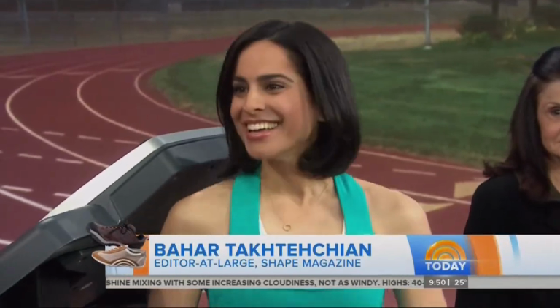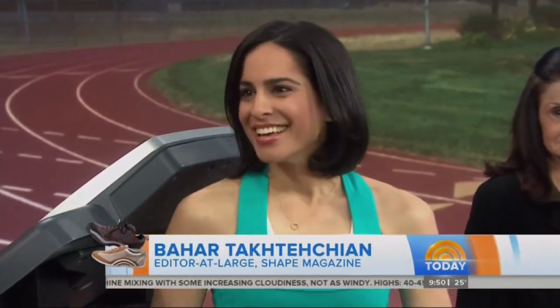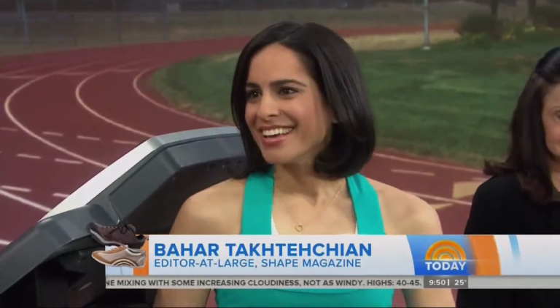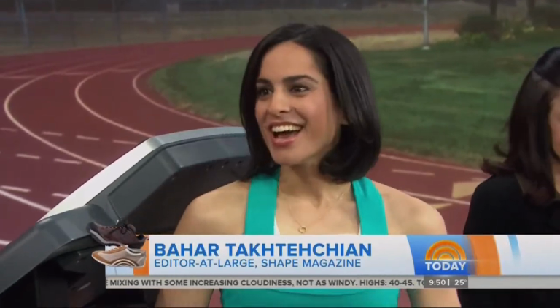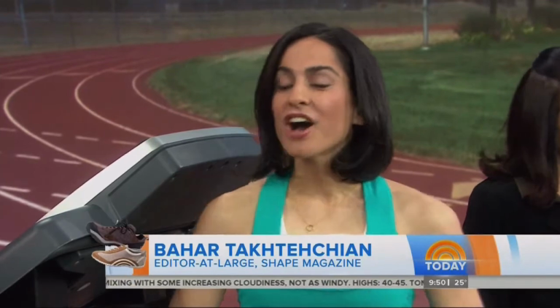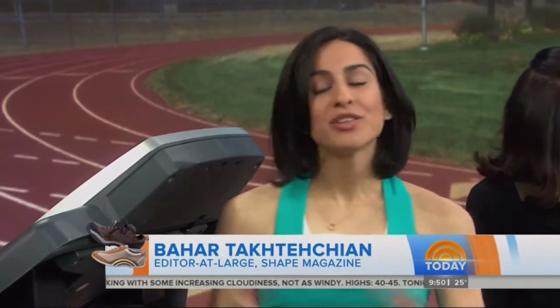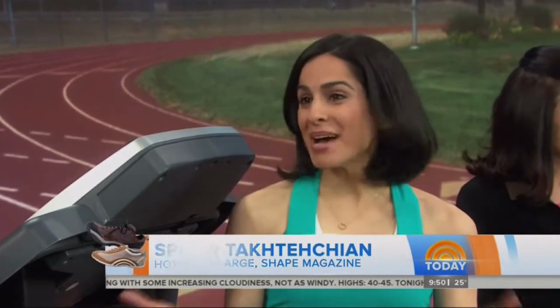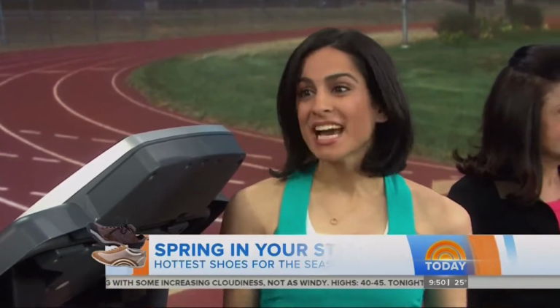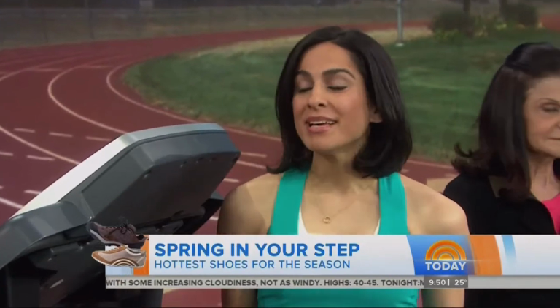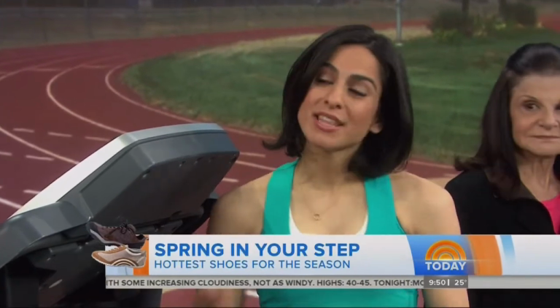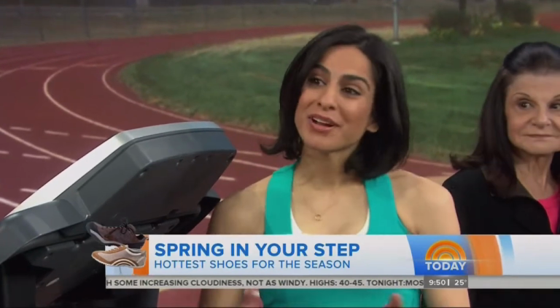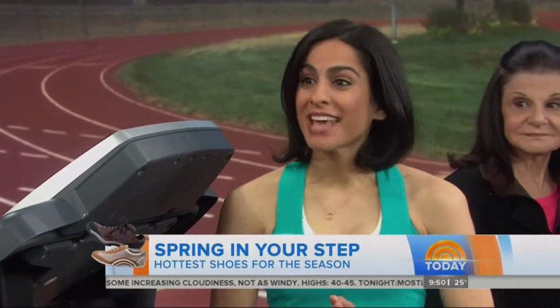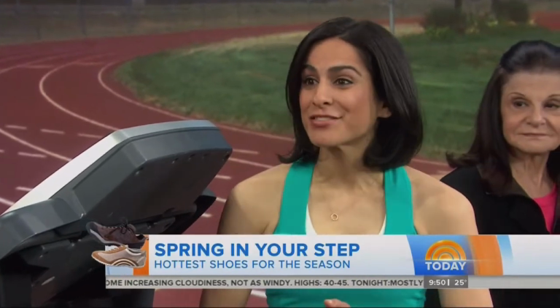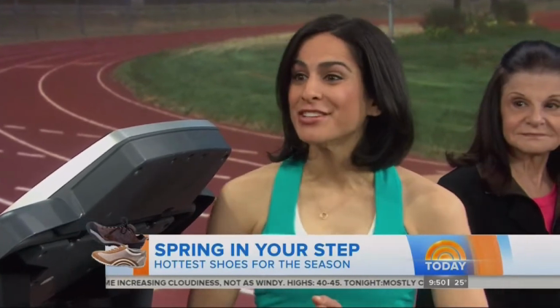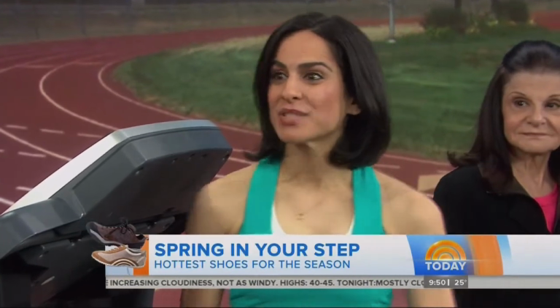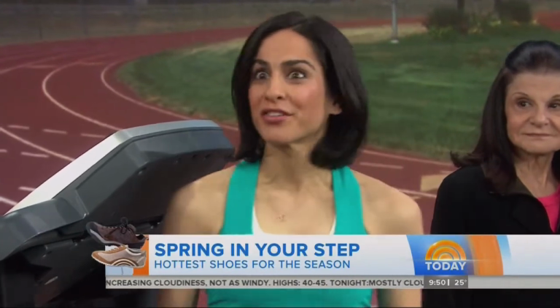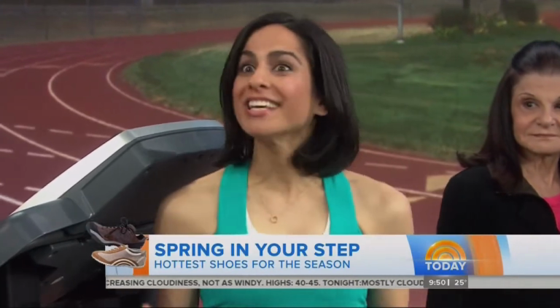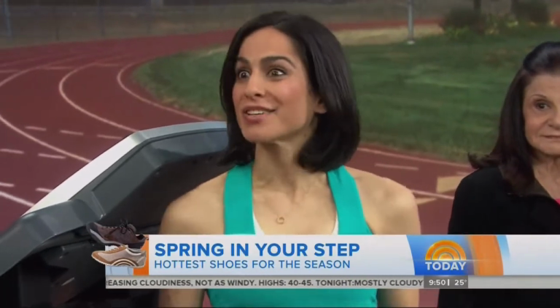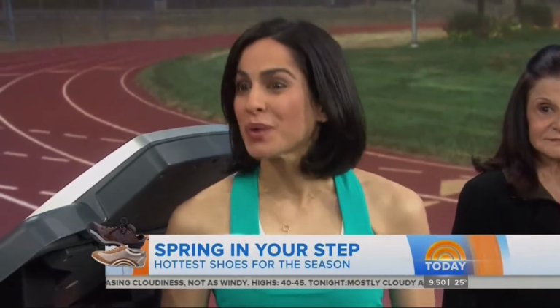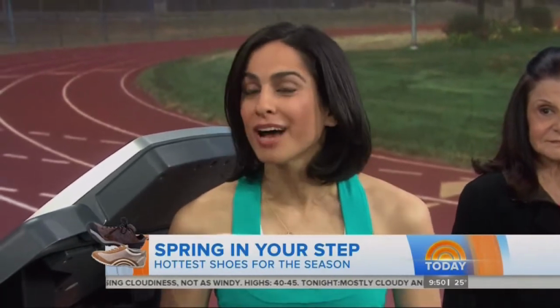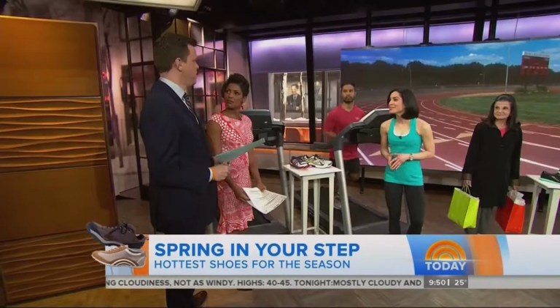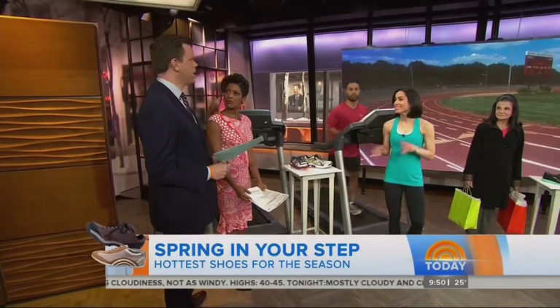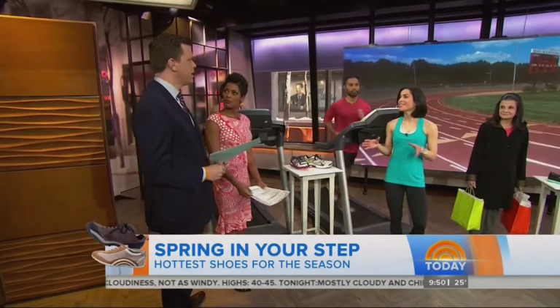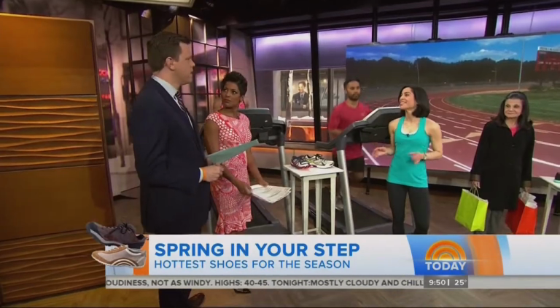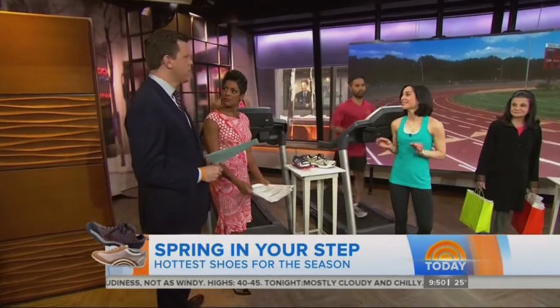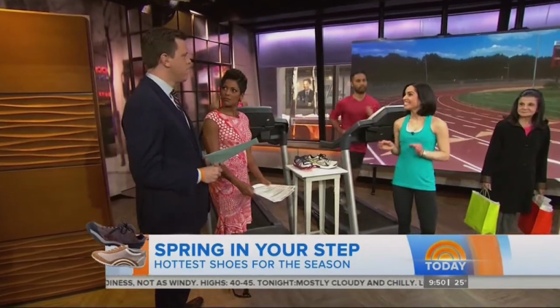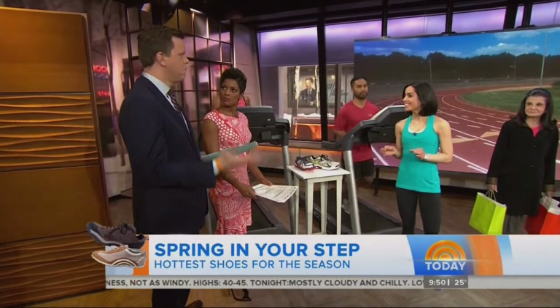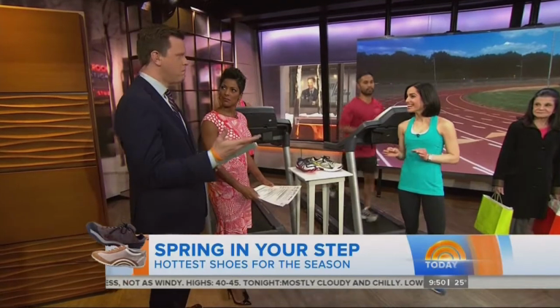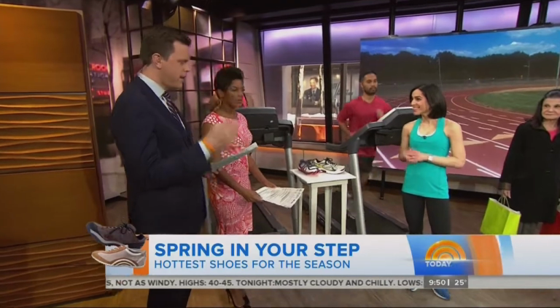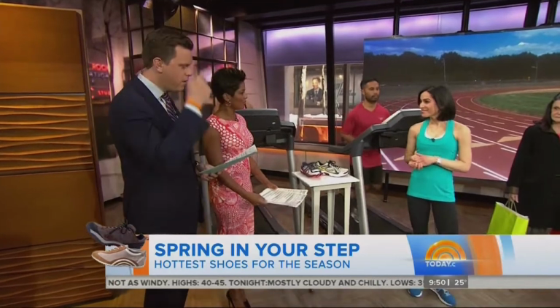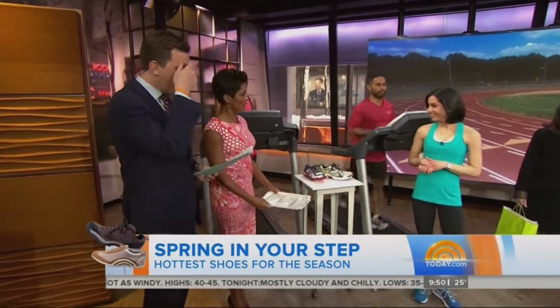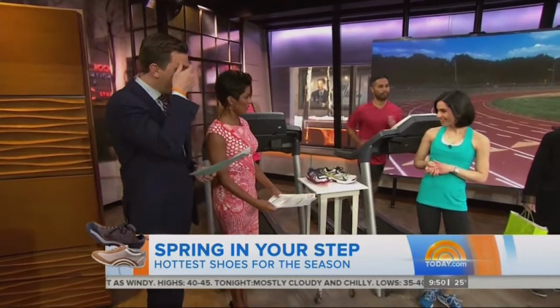The best time to shop for shoes is in the middle of the afternoon — that's when your feet tend to swell up, so that's how you know you're getting the right size.